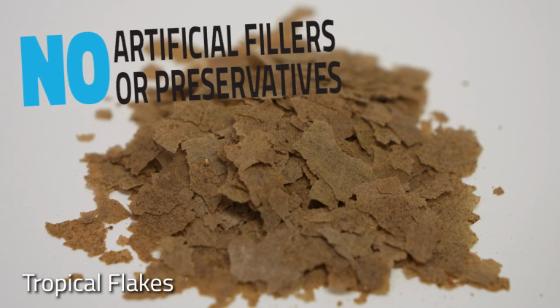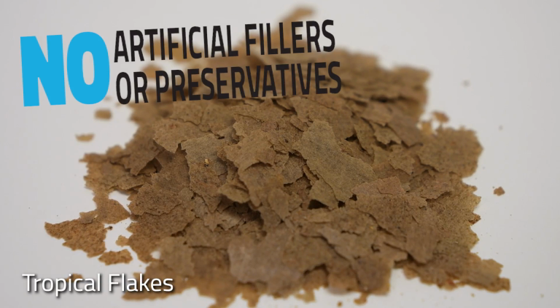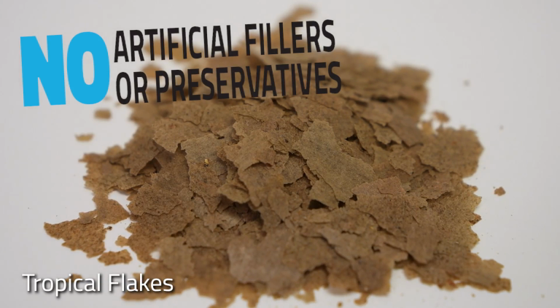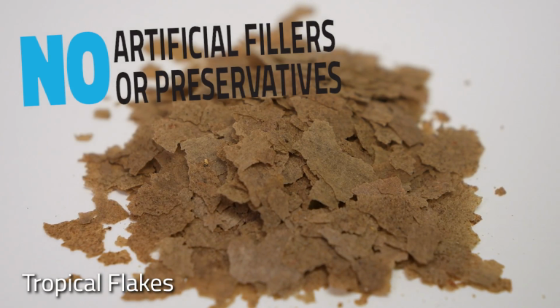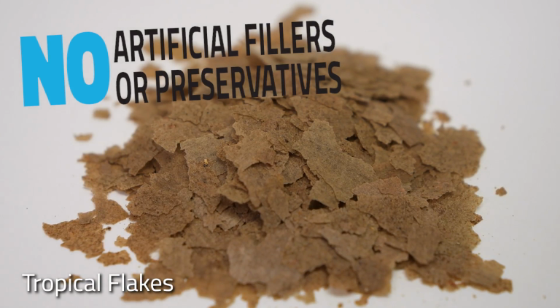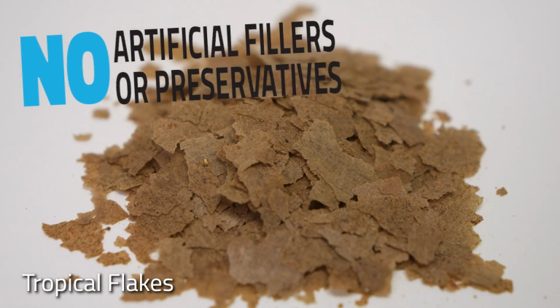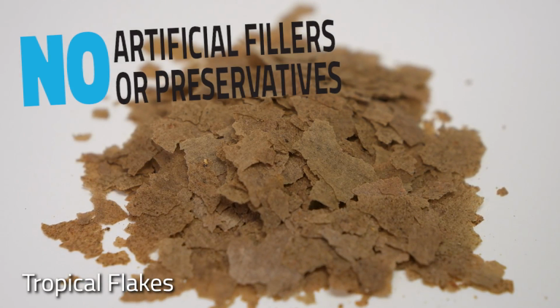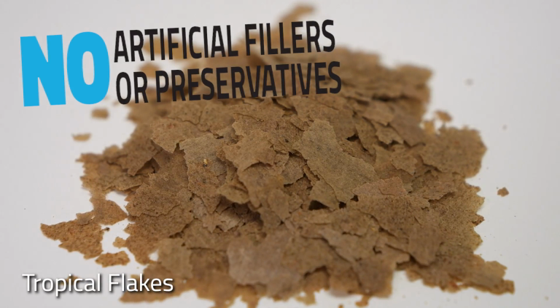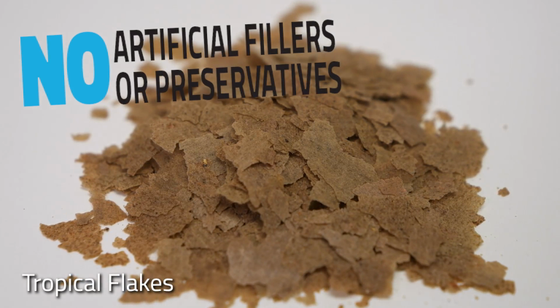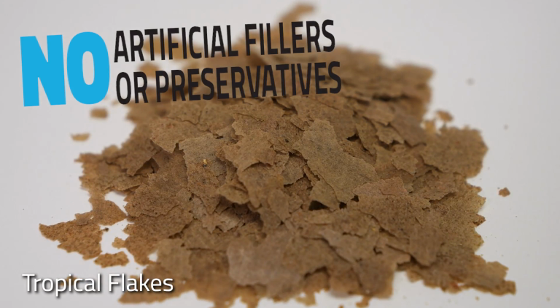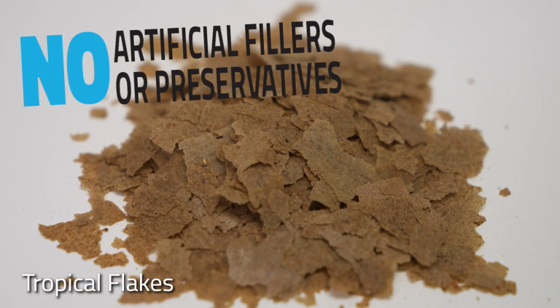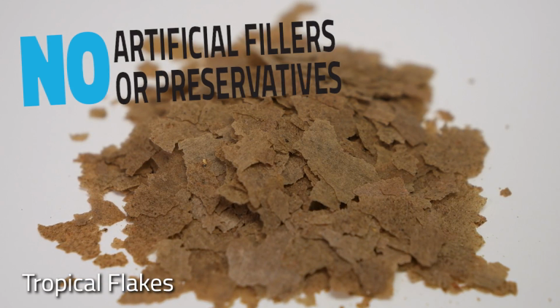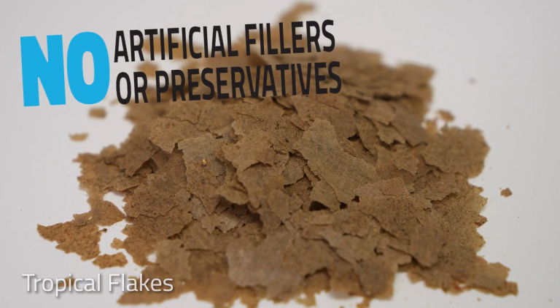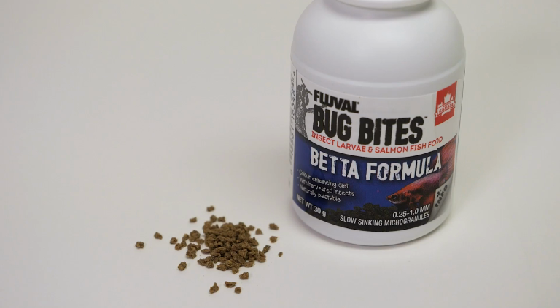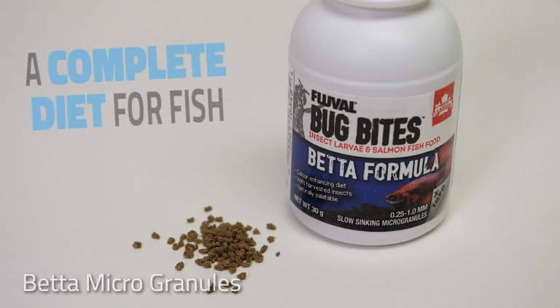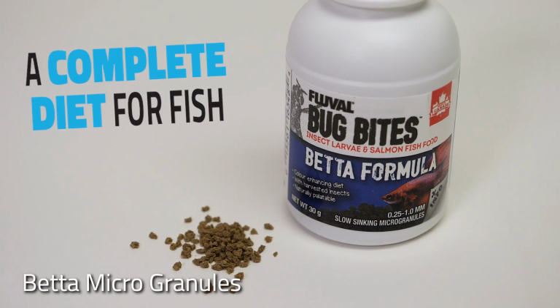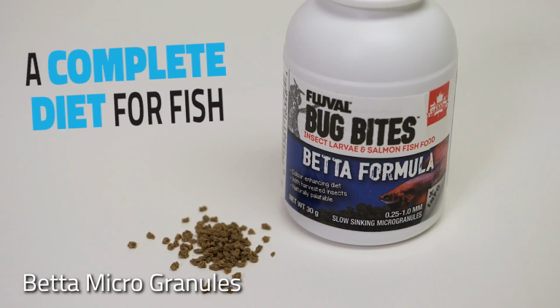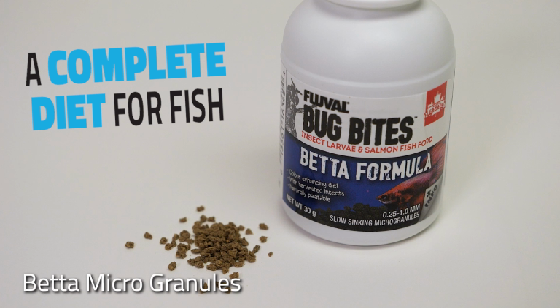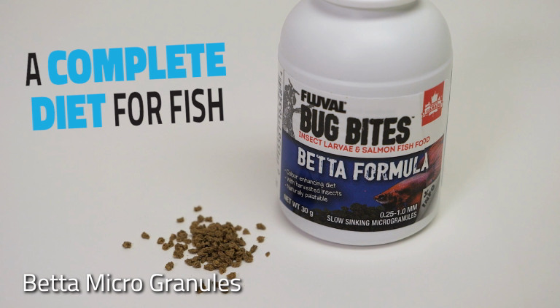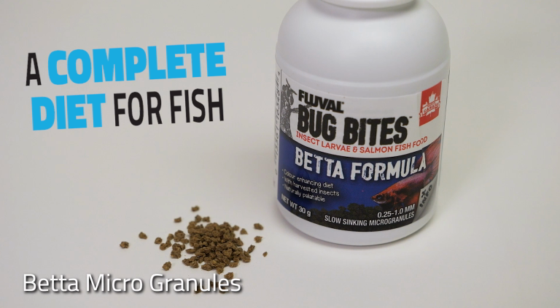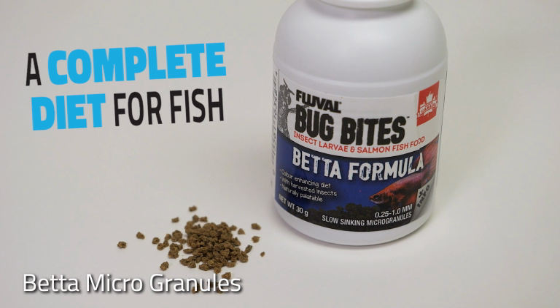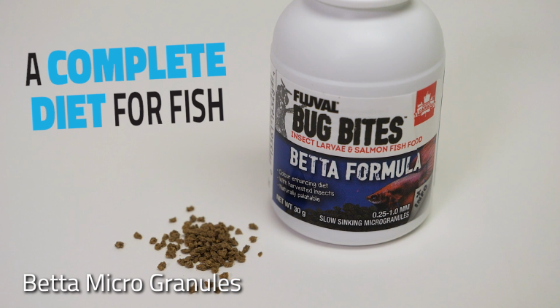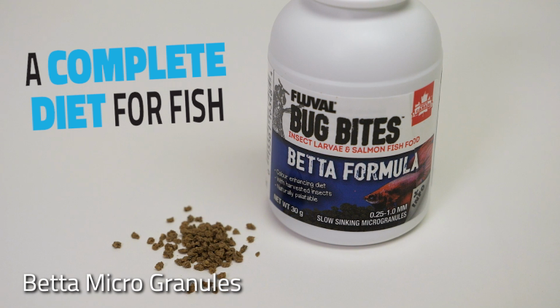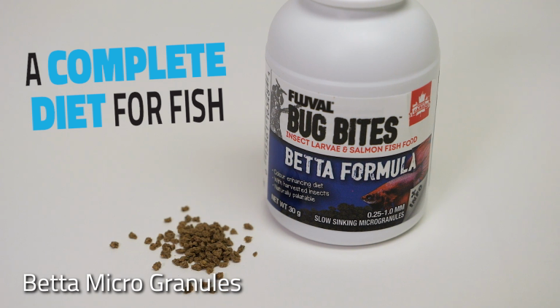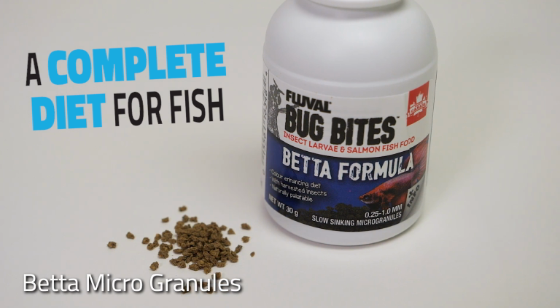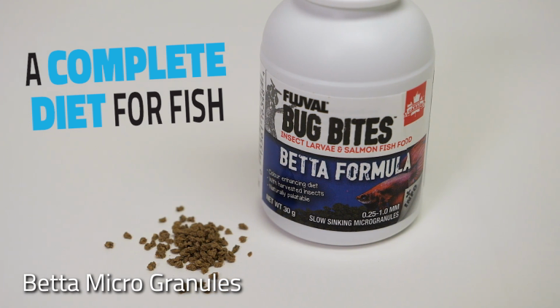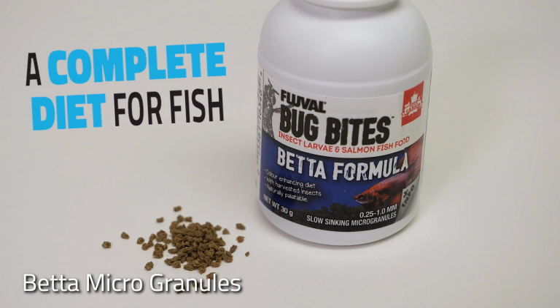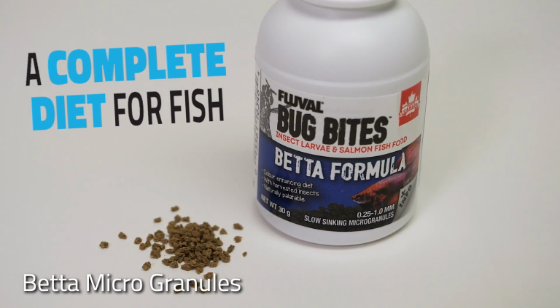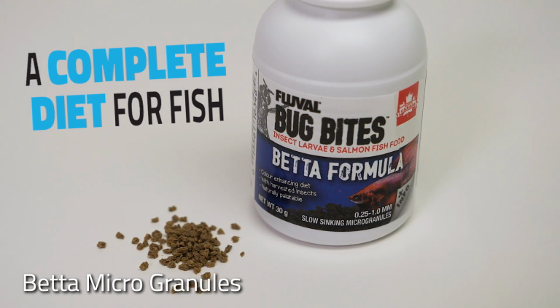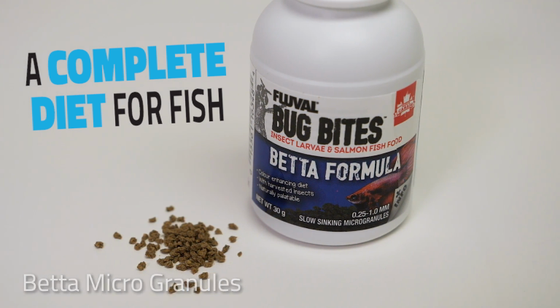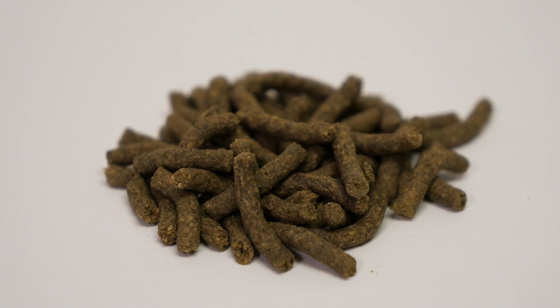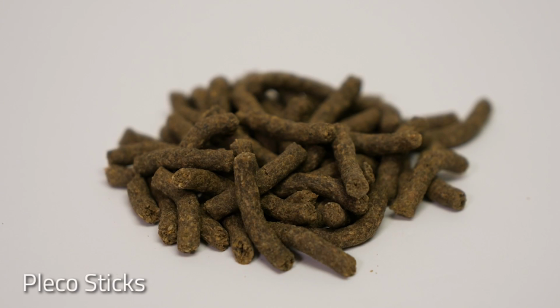Altogether, what that means is that Bug Bites is a complete, balanced, and healthy daily diet for your fish.